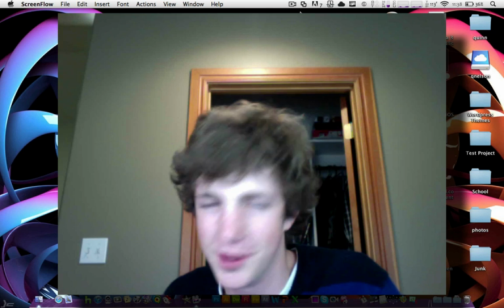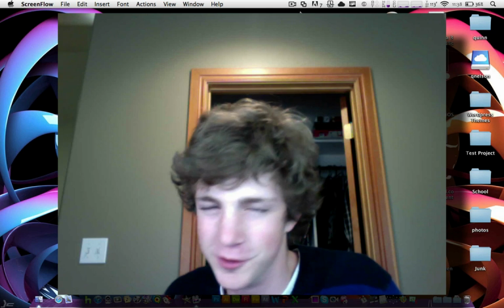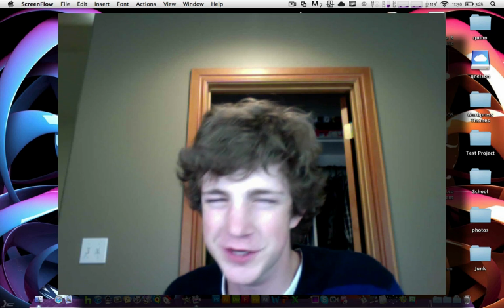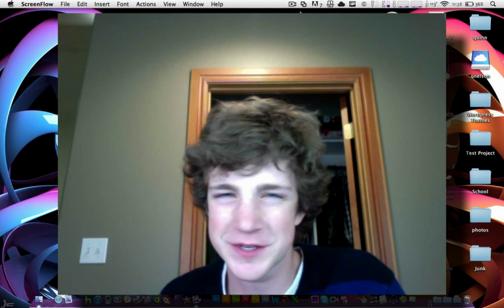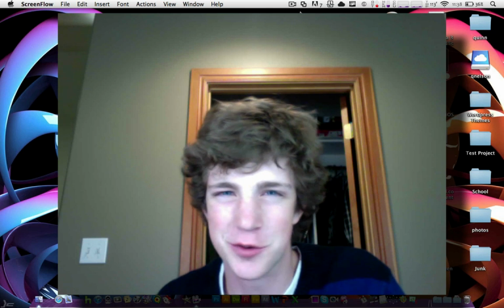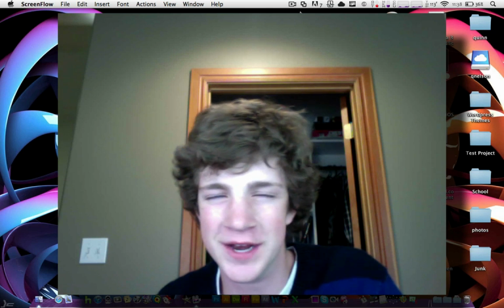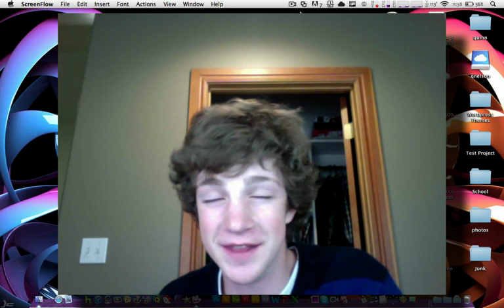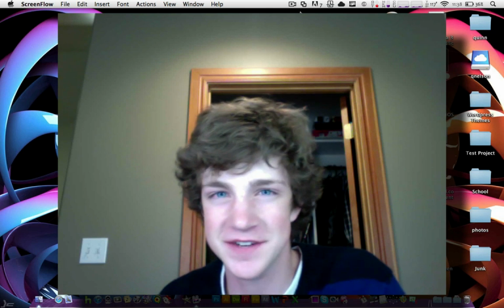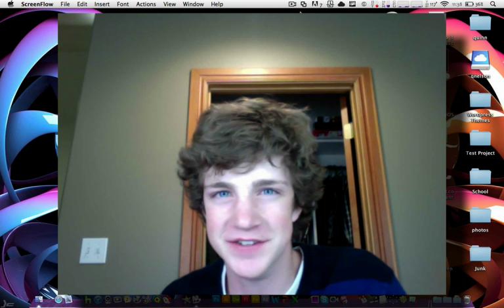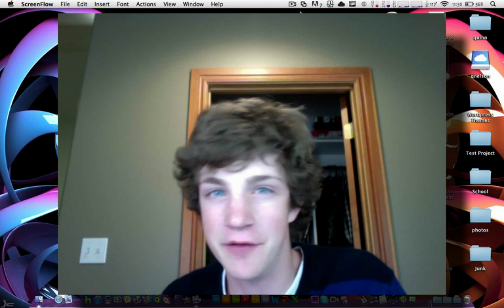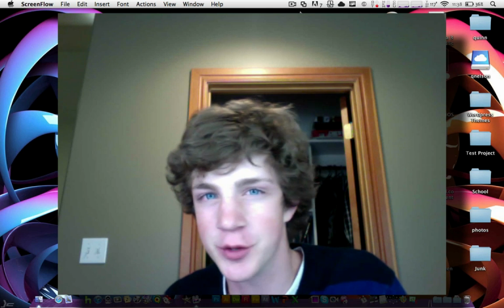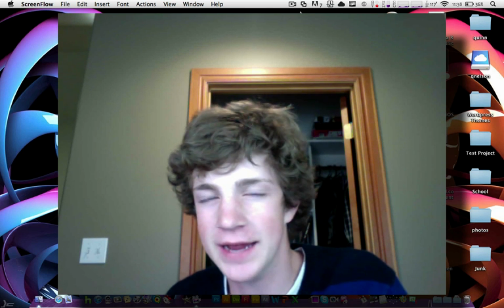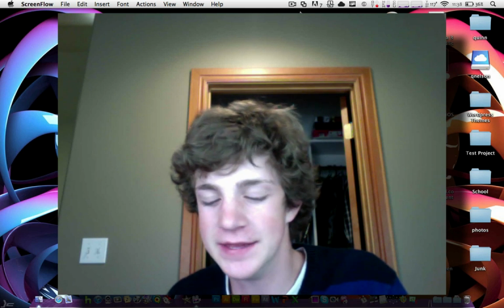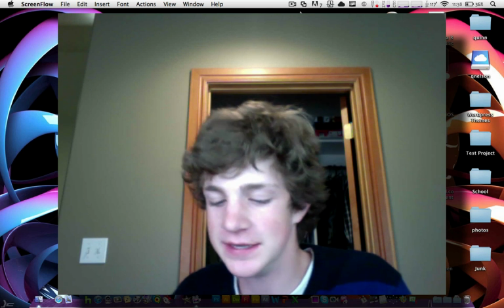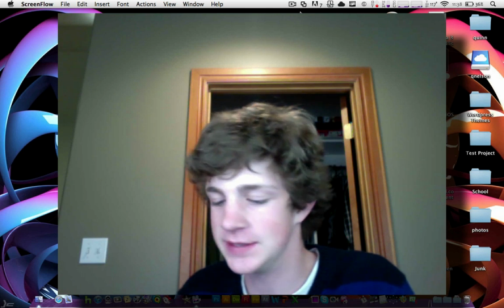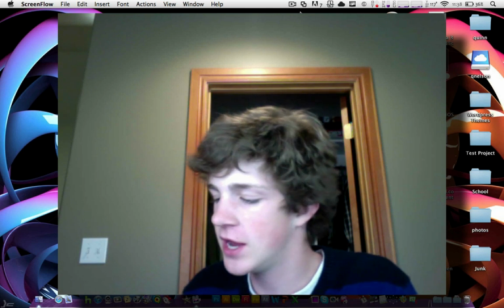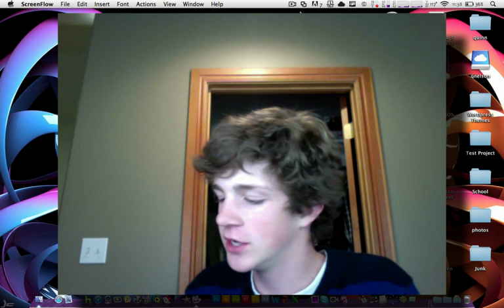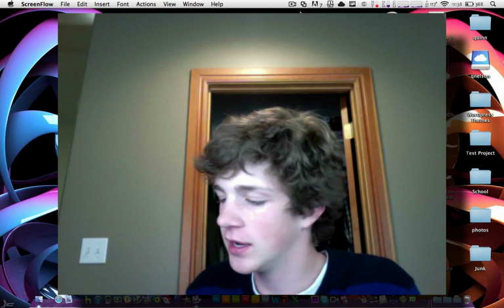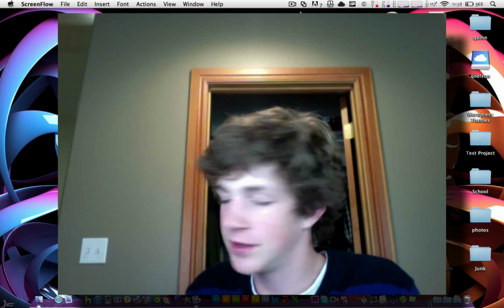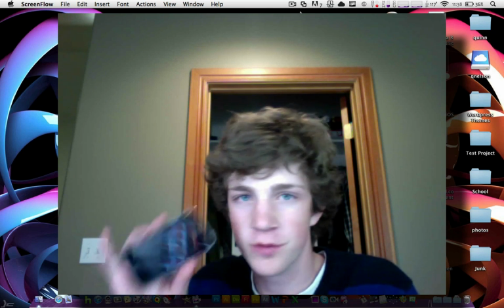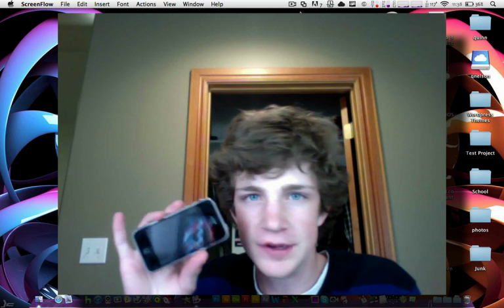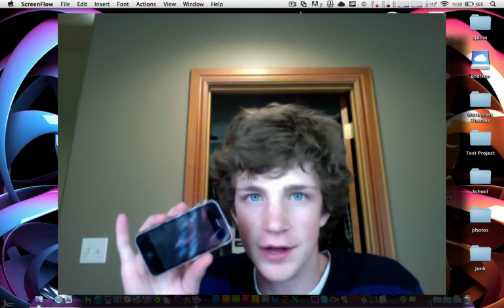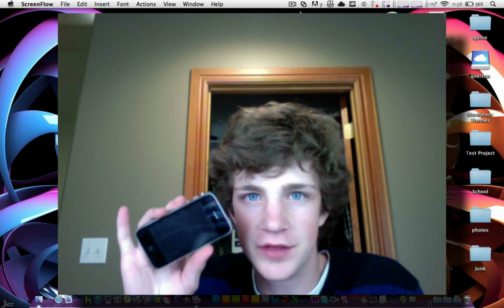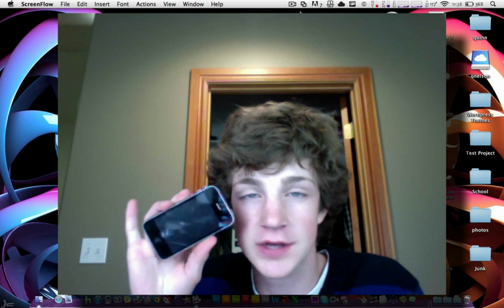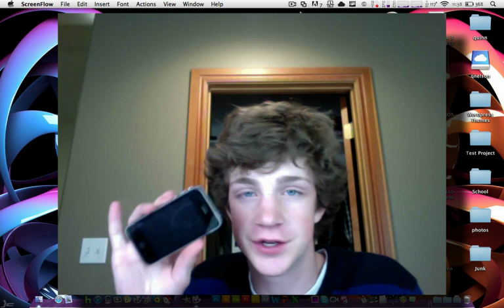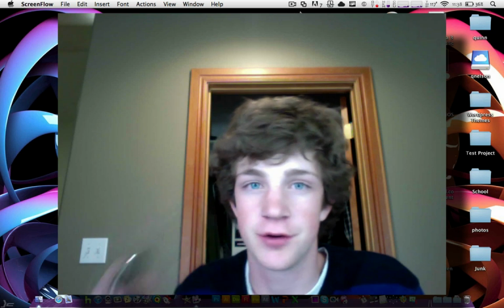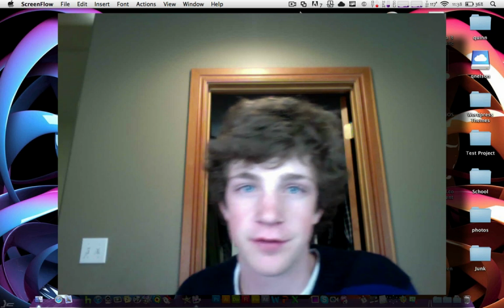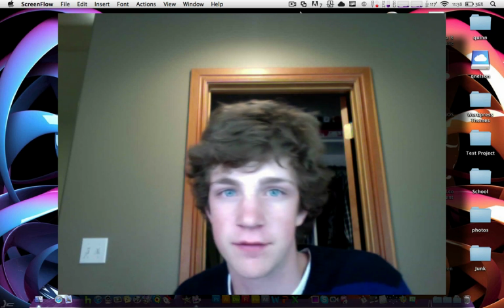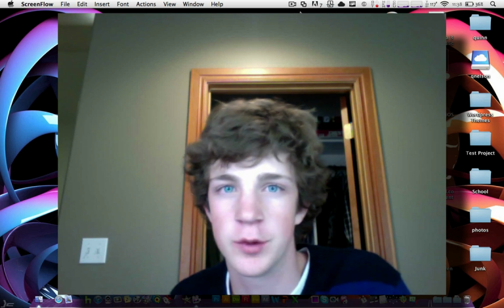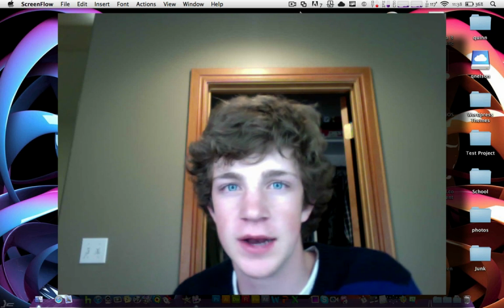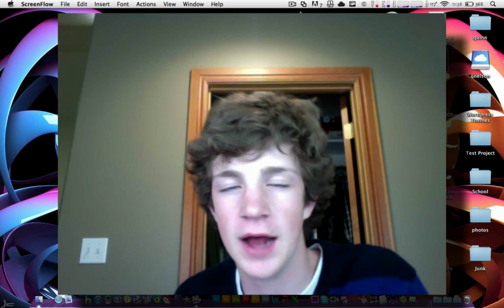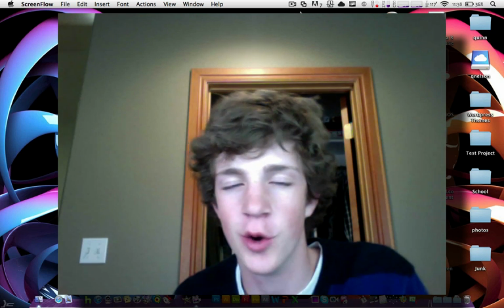Hello YouTube, this is Quinn, that snazzy iPhone guy, and this is the reveal of the security flaw from within iOS.